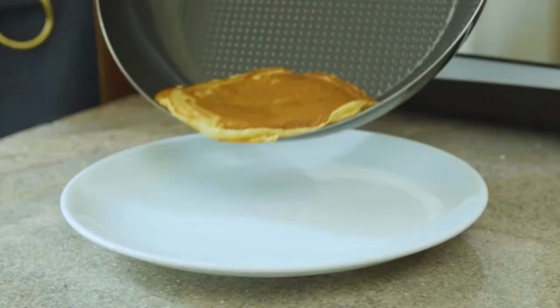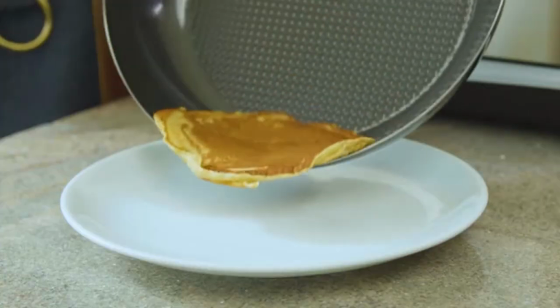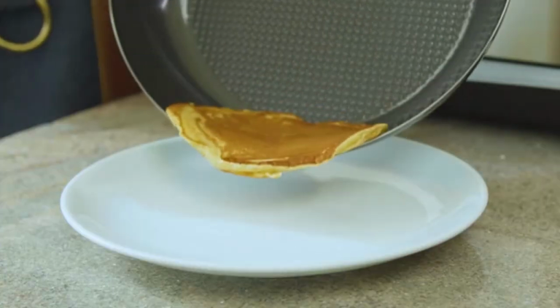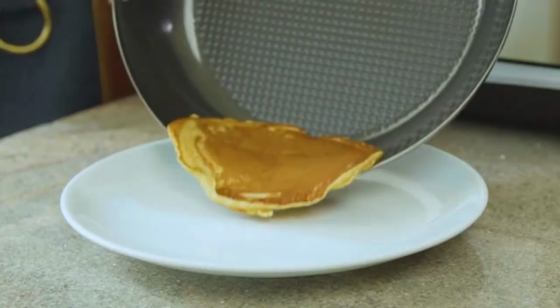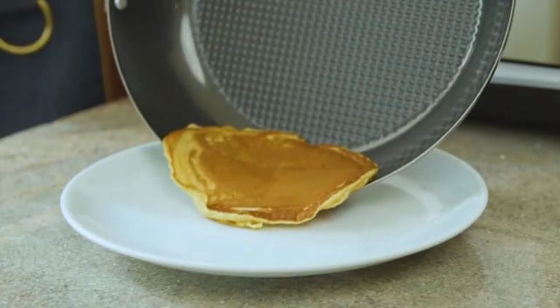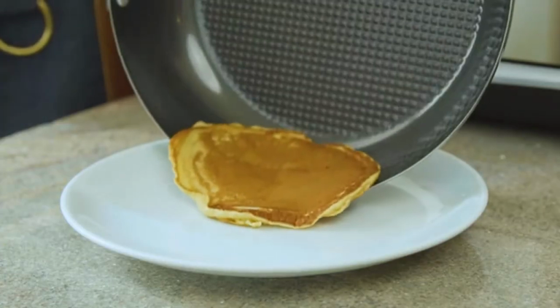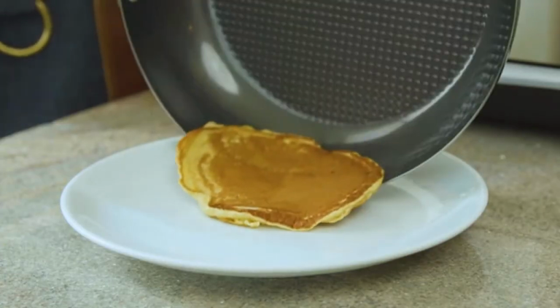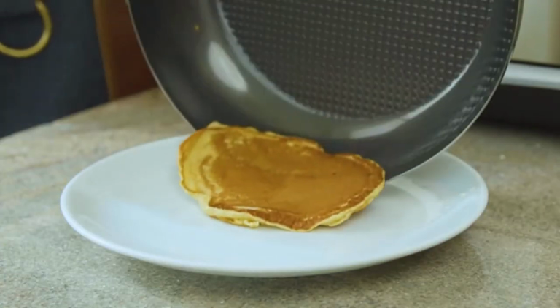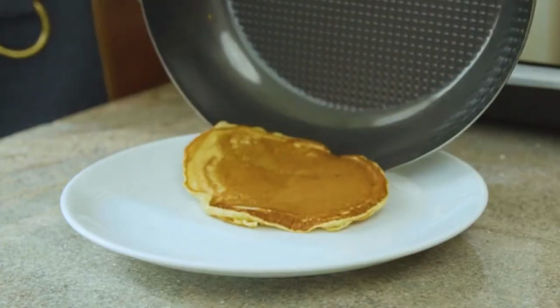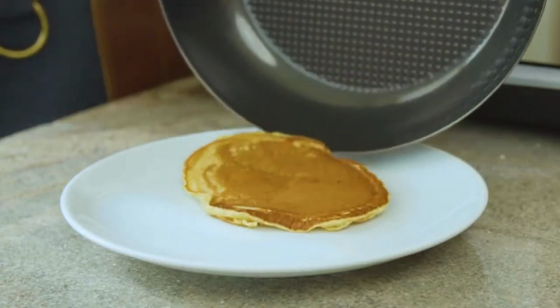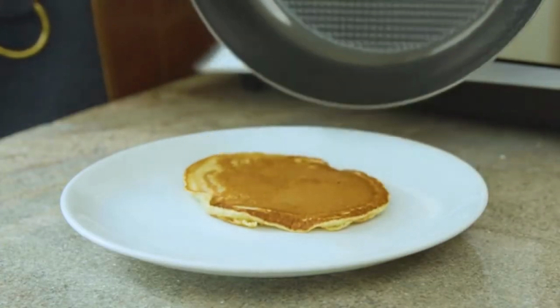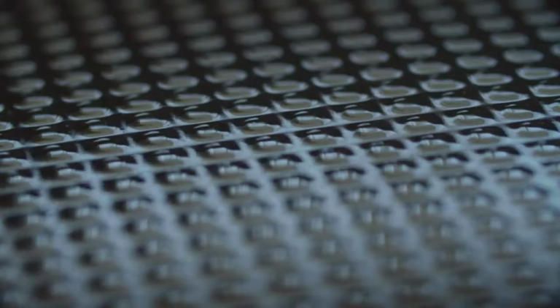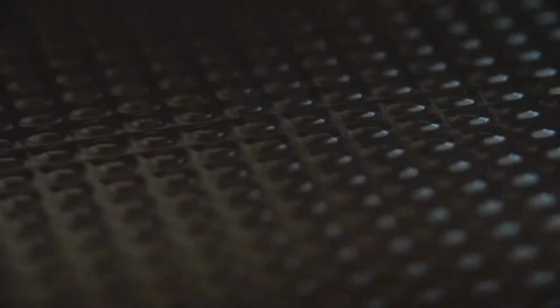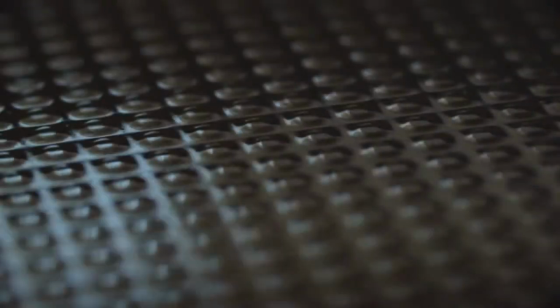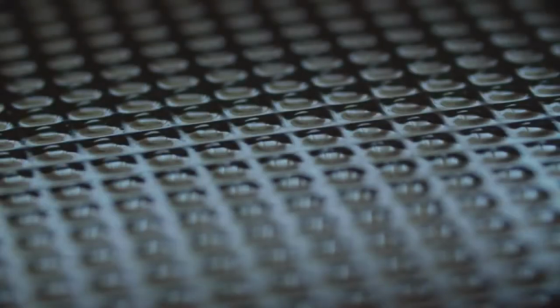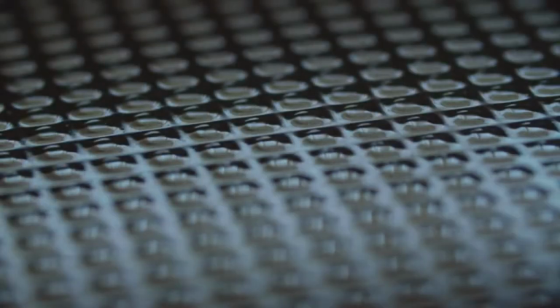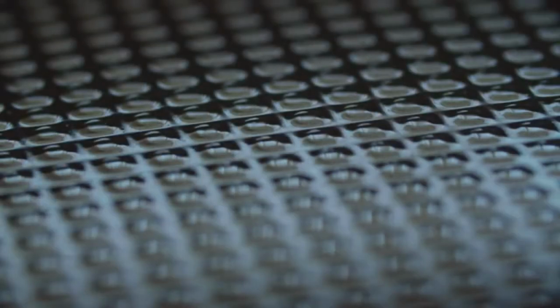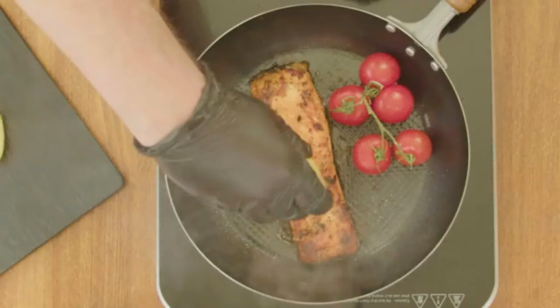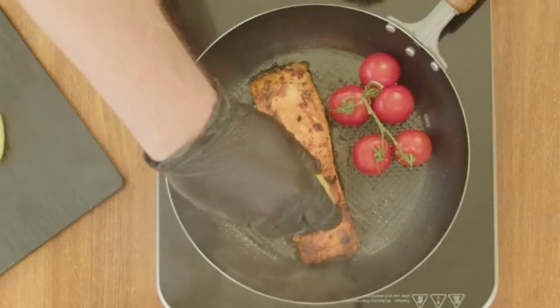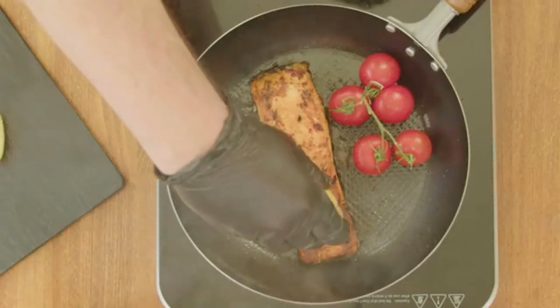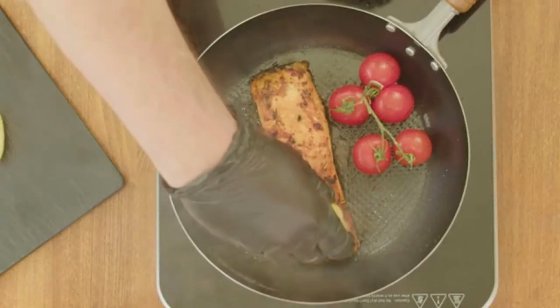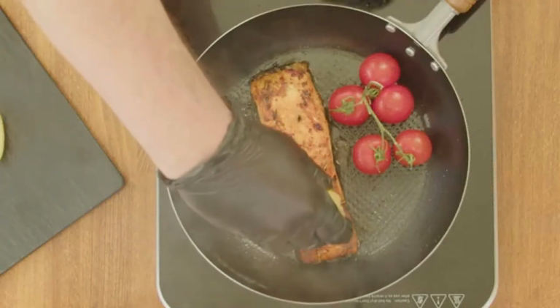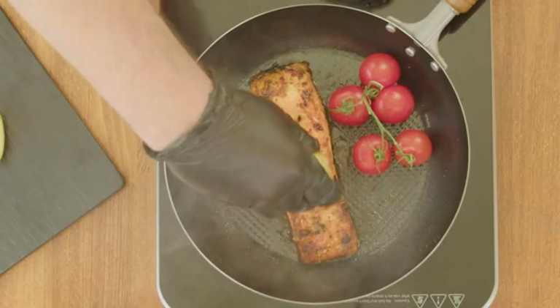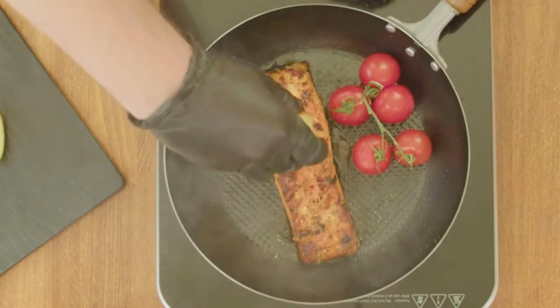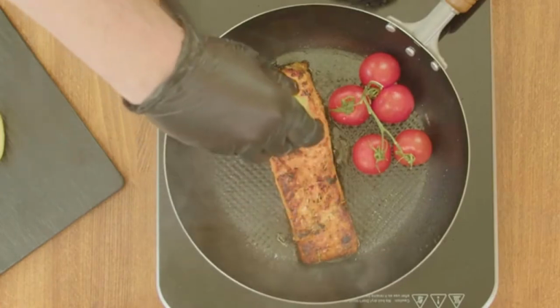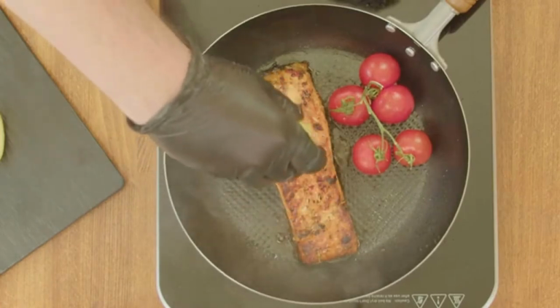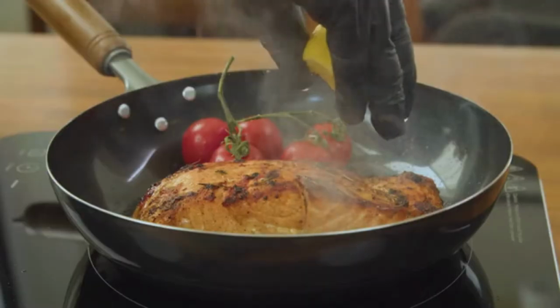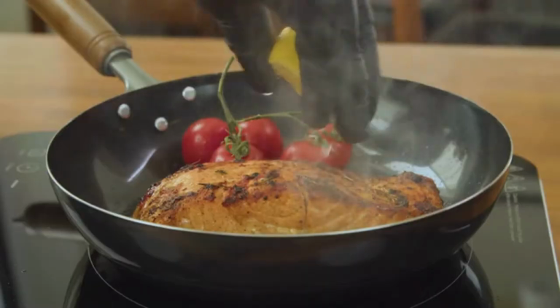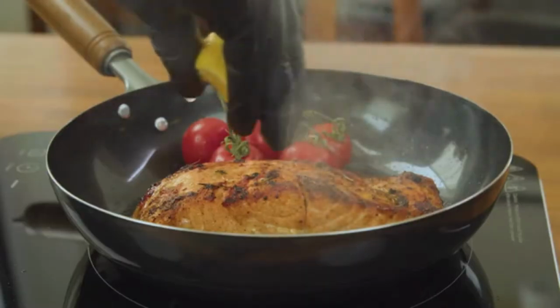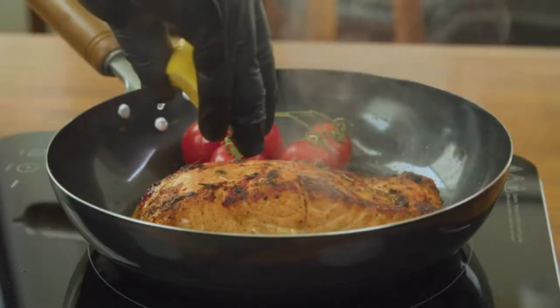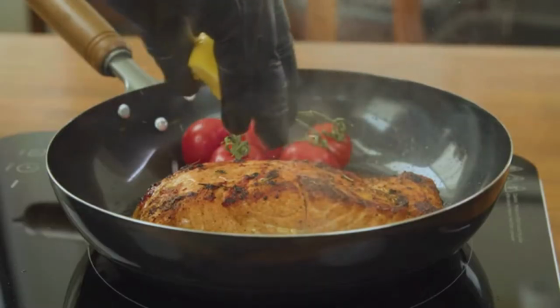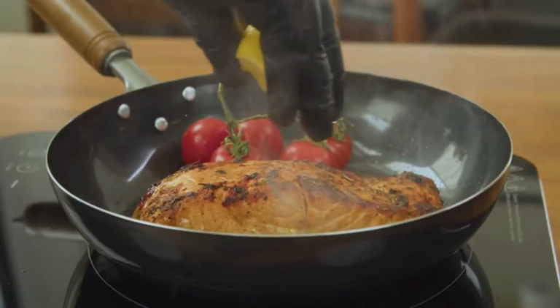Add to that our embossed pattern and five-layer surface, and Oishi will distribute the heat evenly over the whole surface.